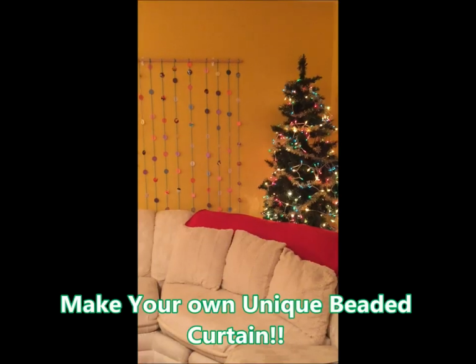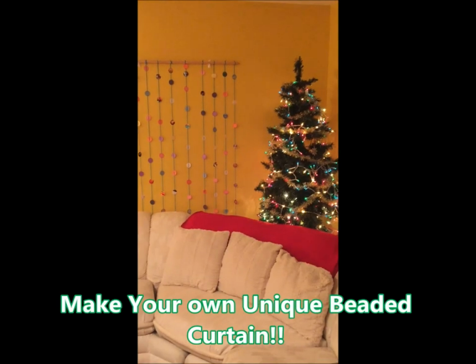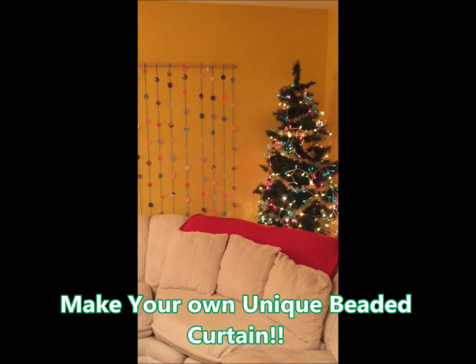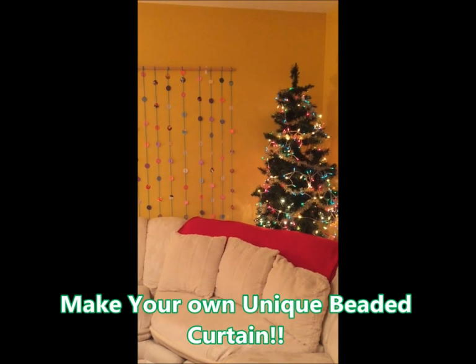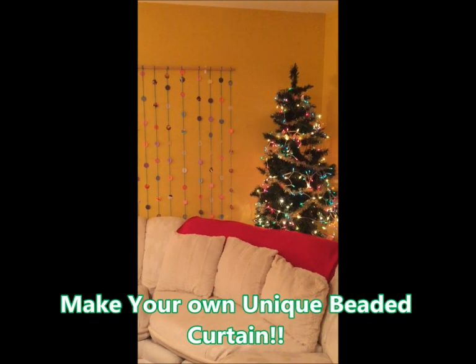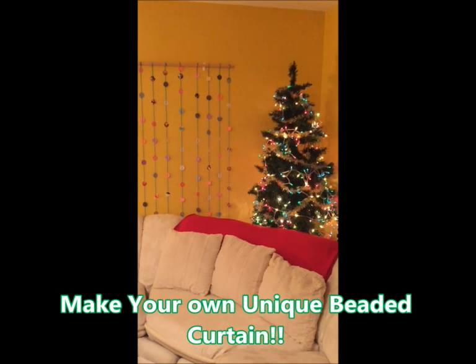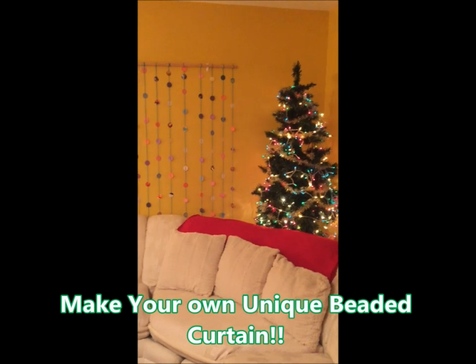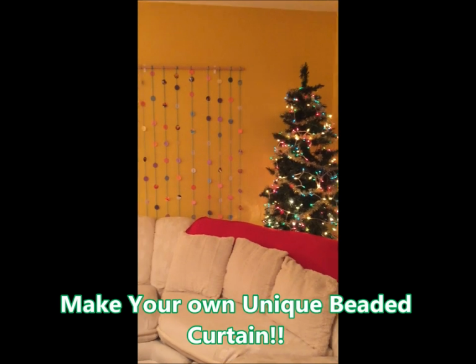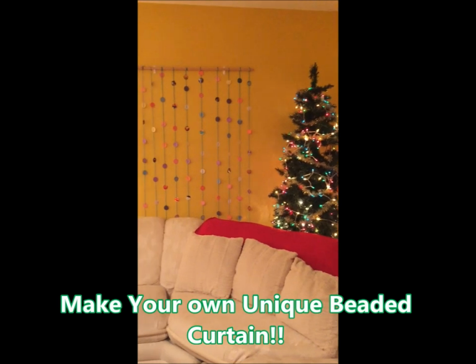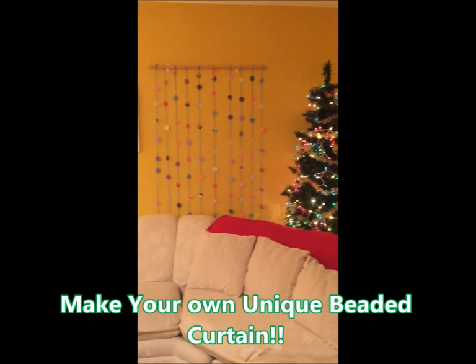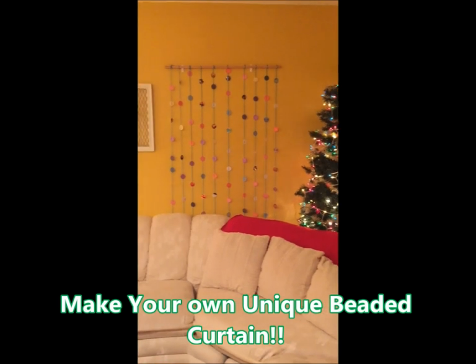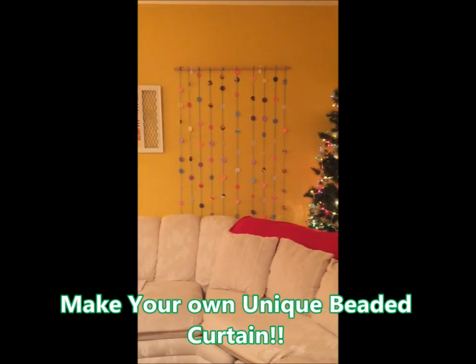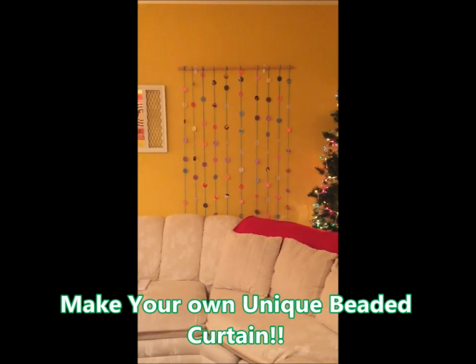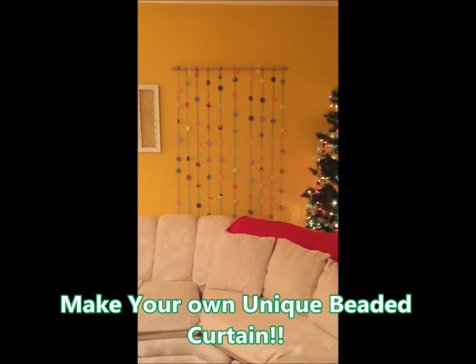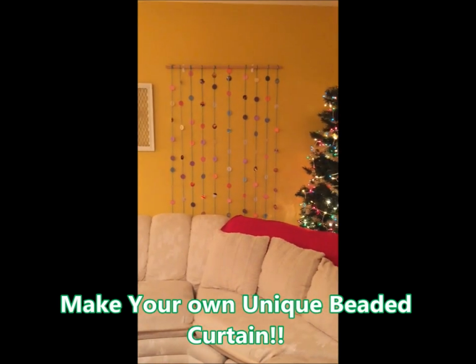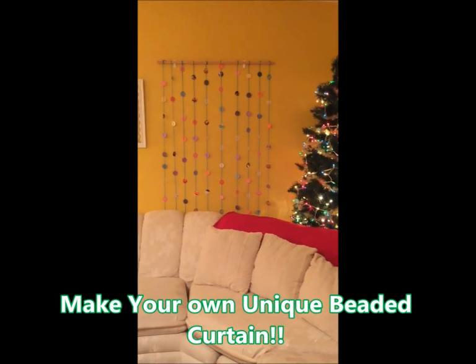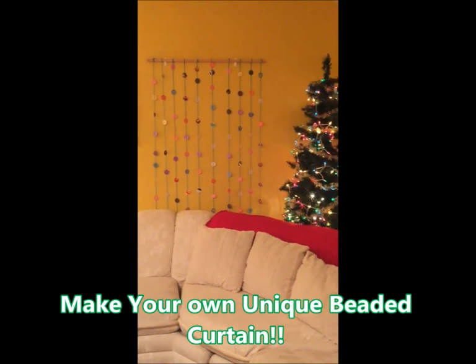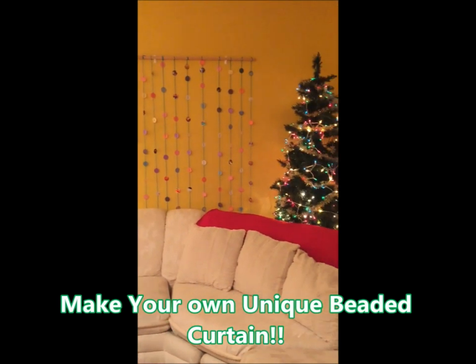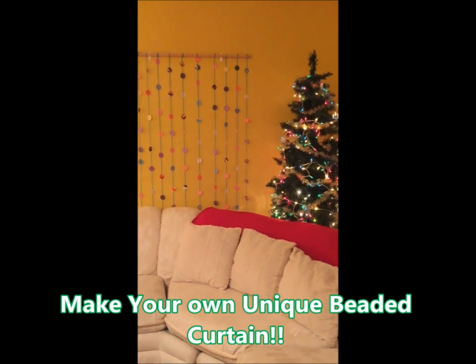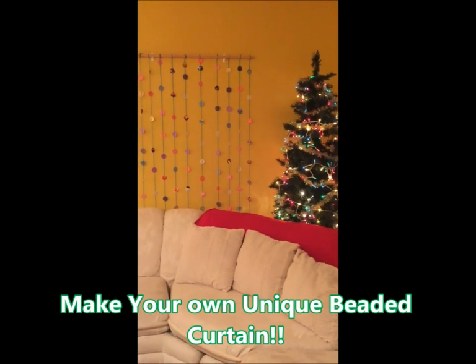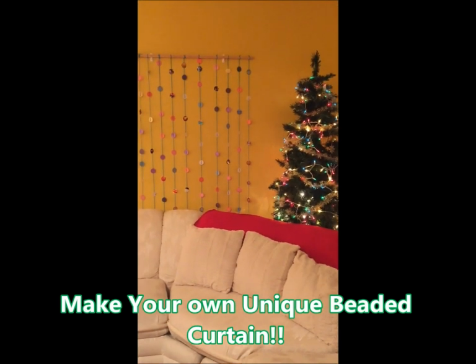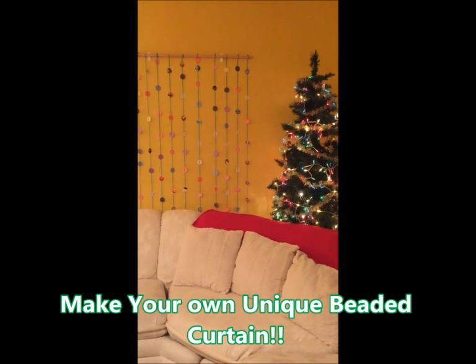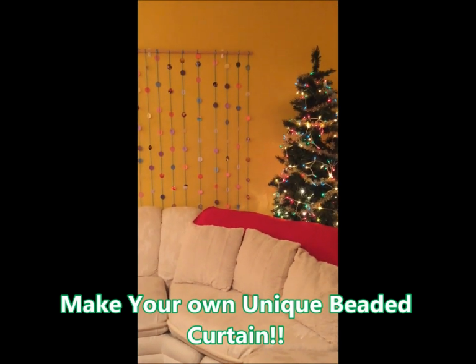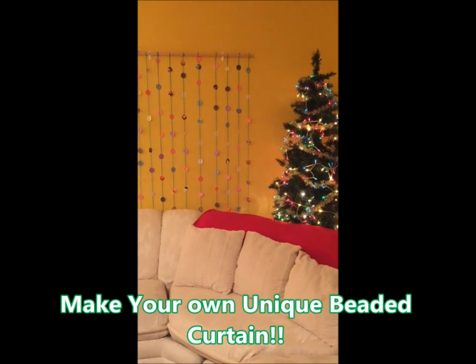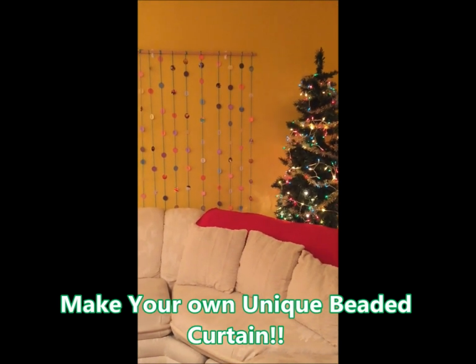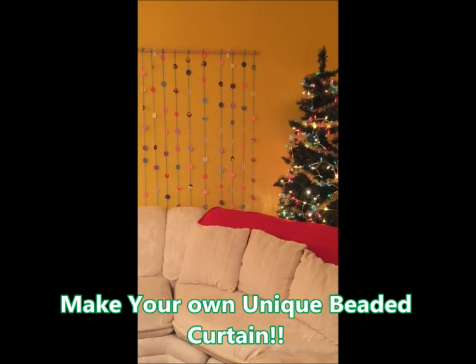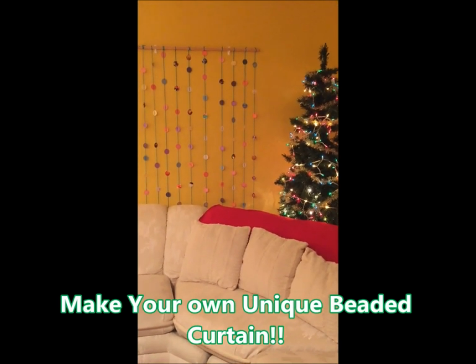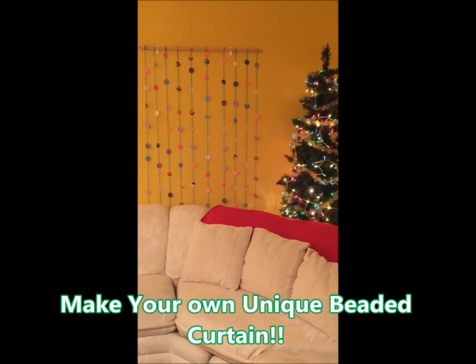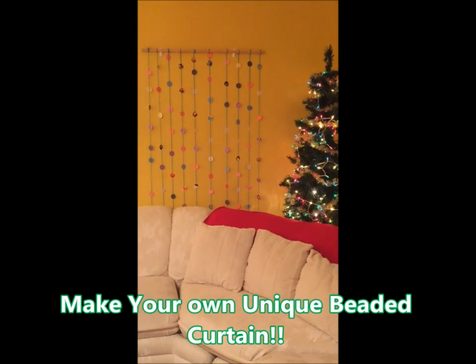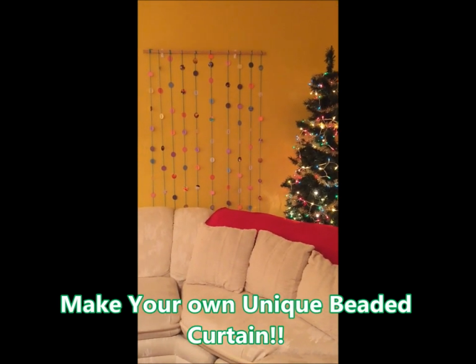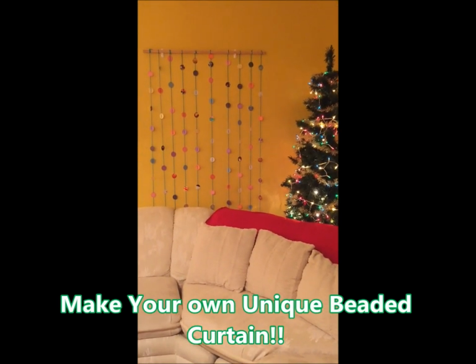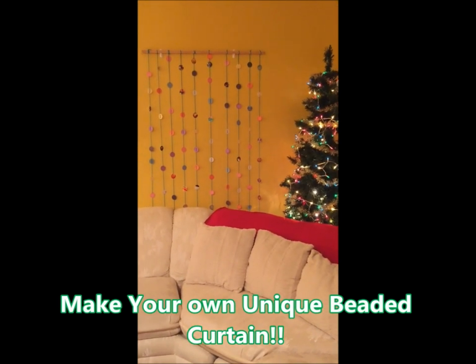Today I'm going to teach you how to make this super cute beaded curtain as a gift for your family and friends this holiday season.